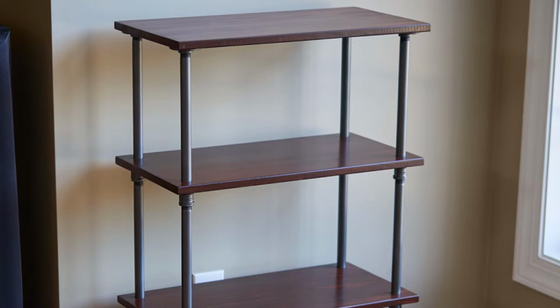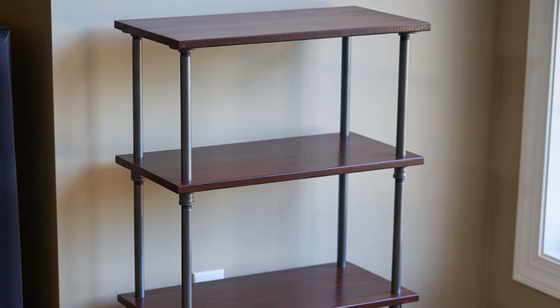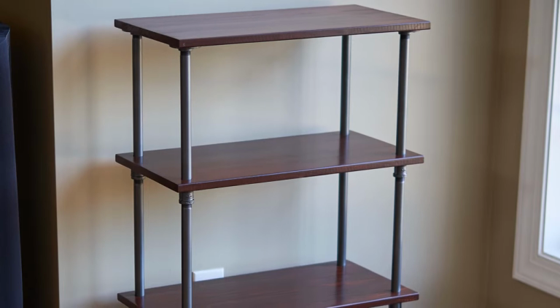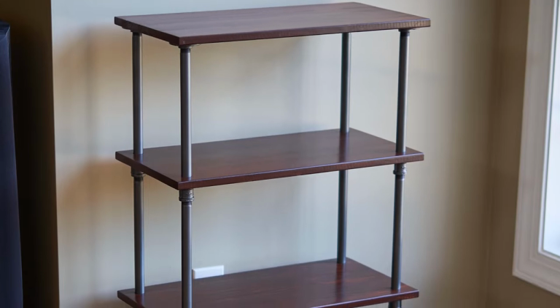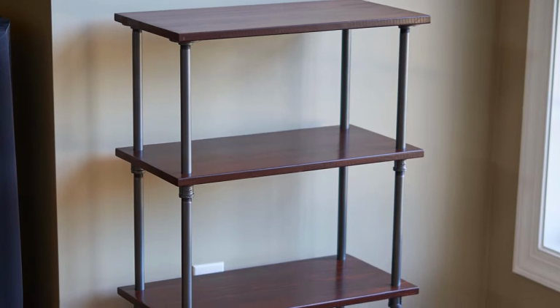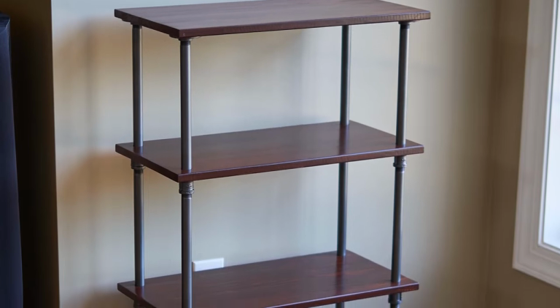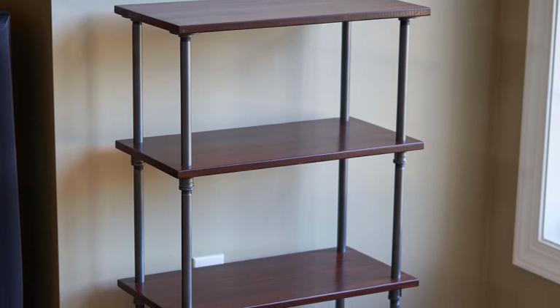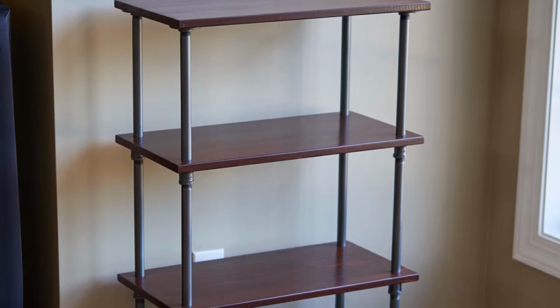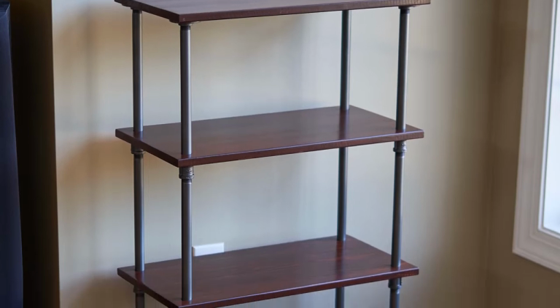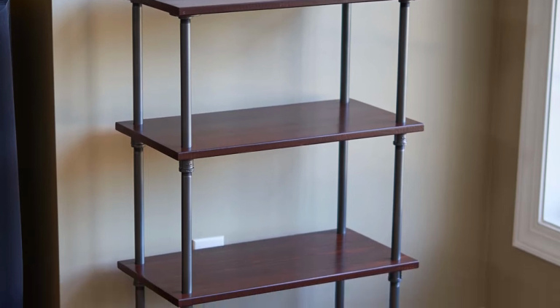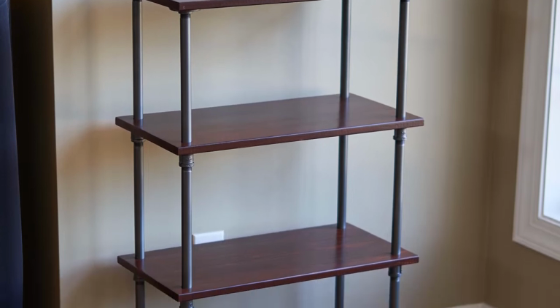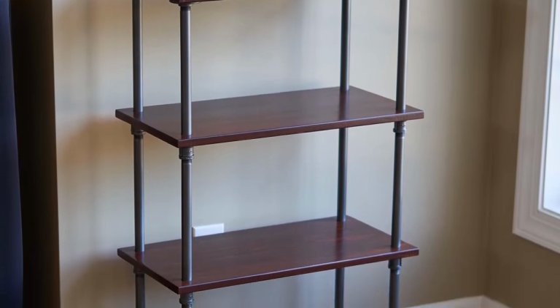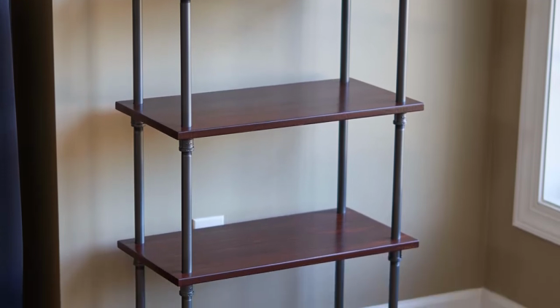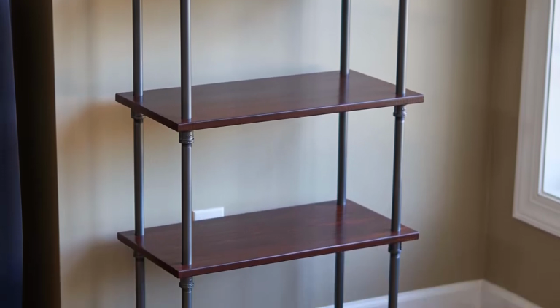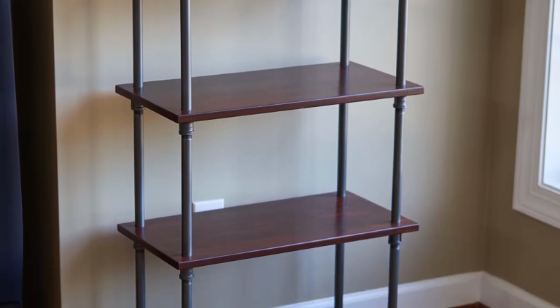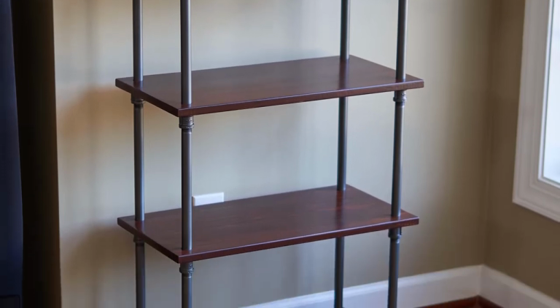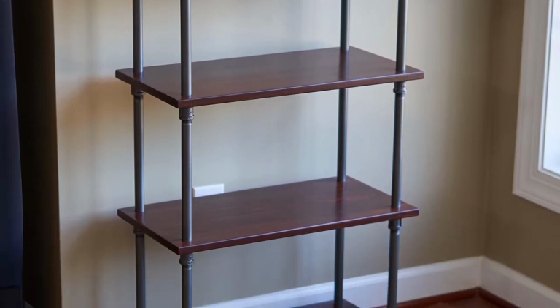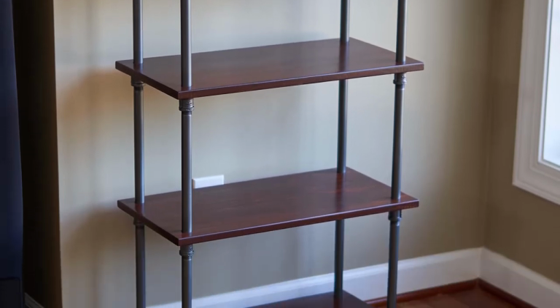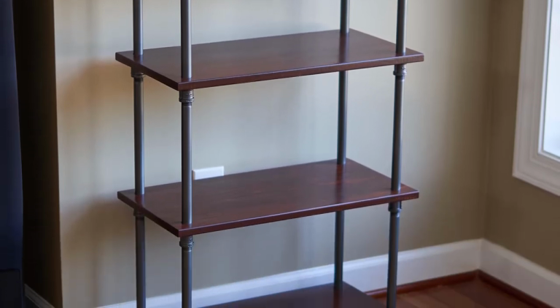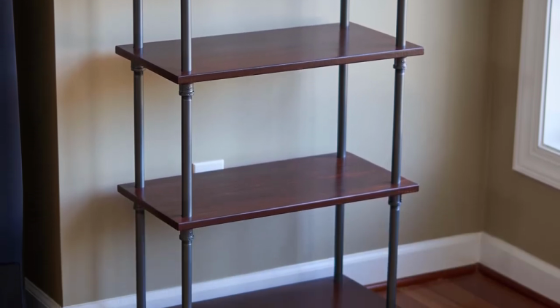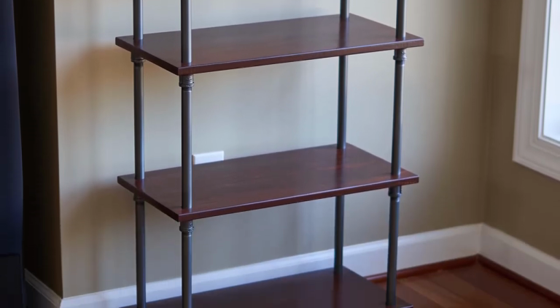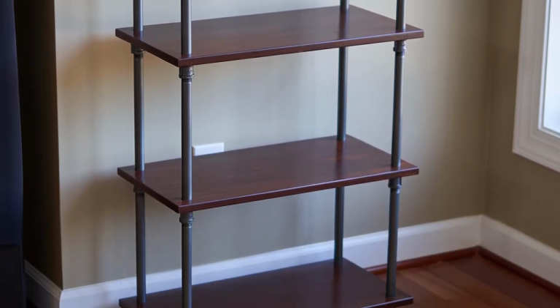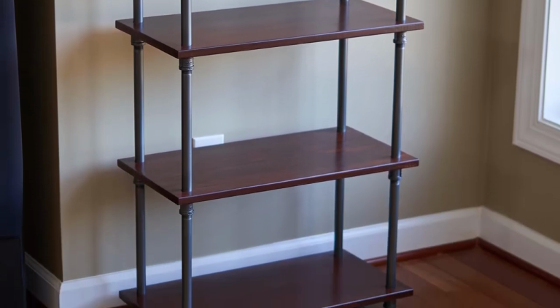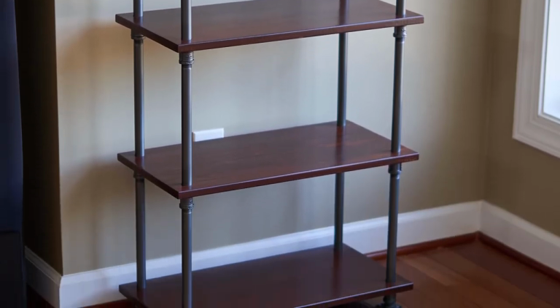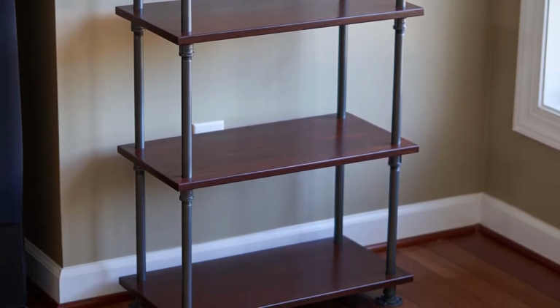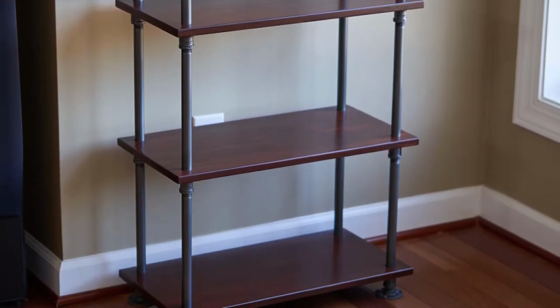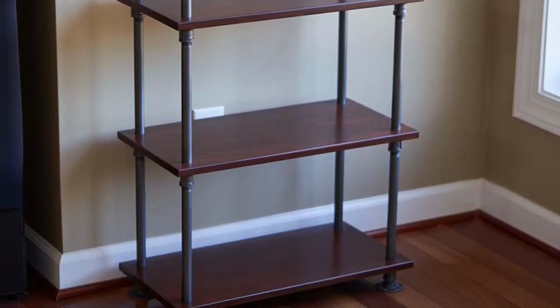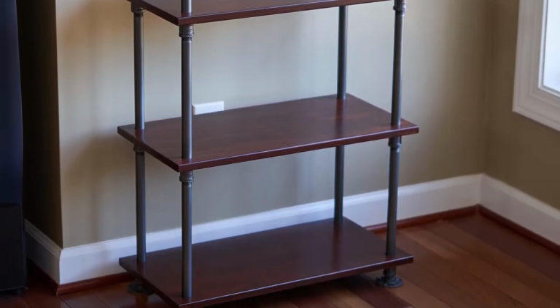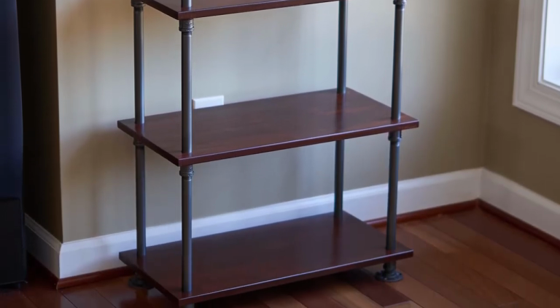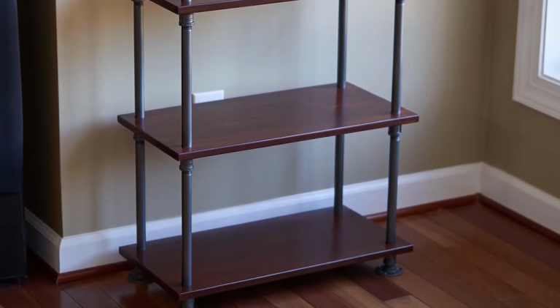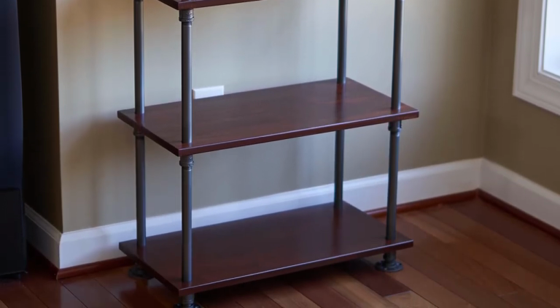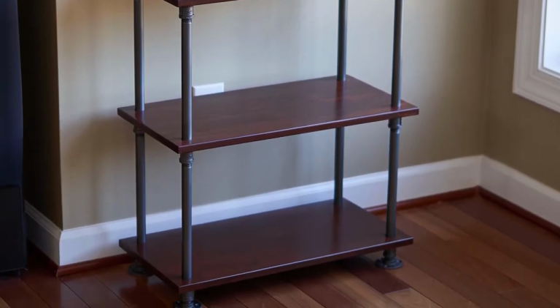Hi, I'm Doug for Round Home DIY, and in this video I'll be making this set of industrial-style shelves.